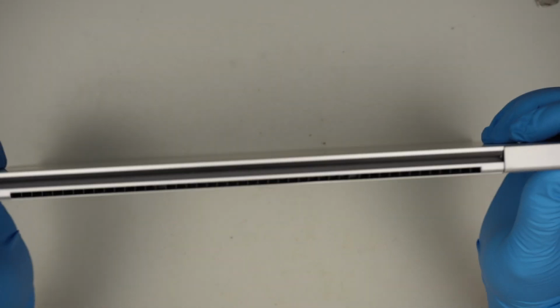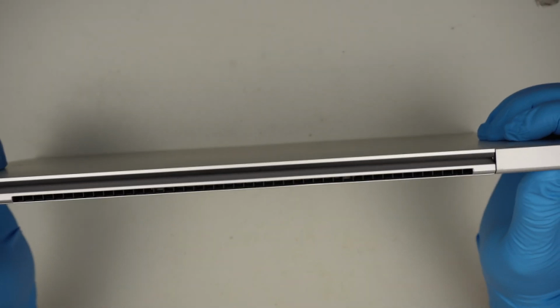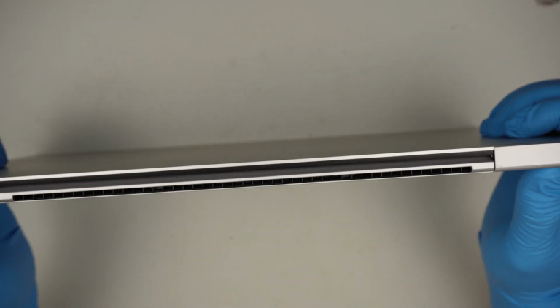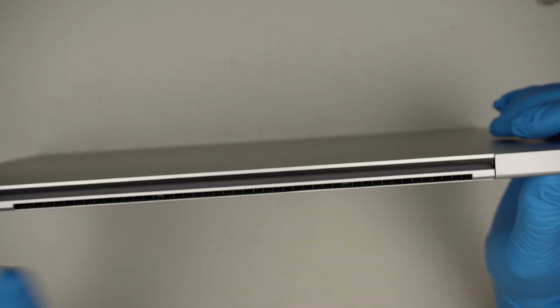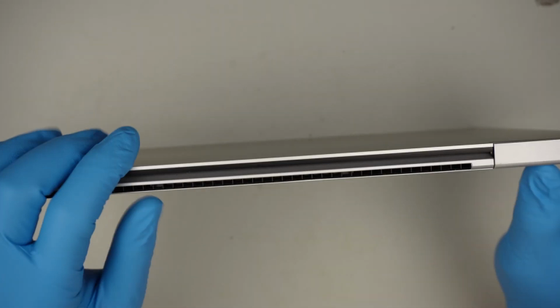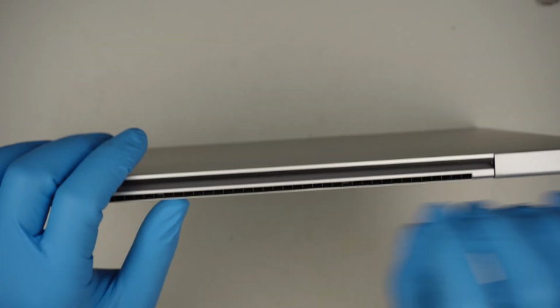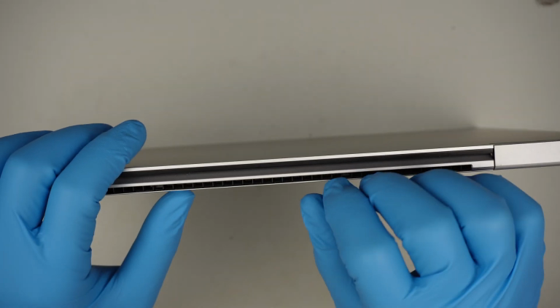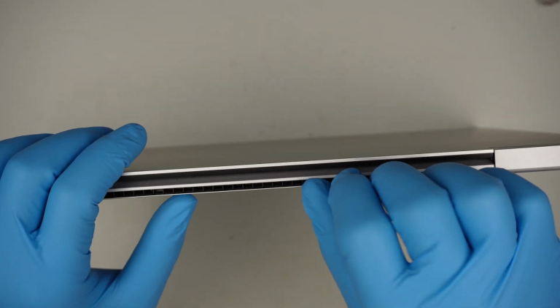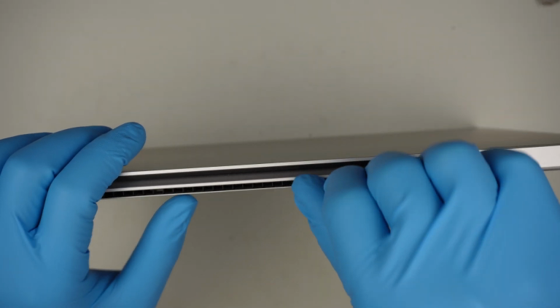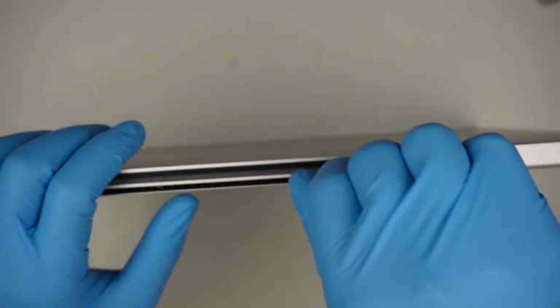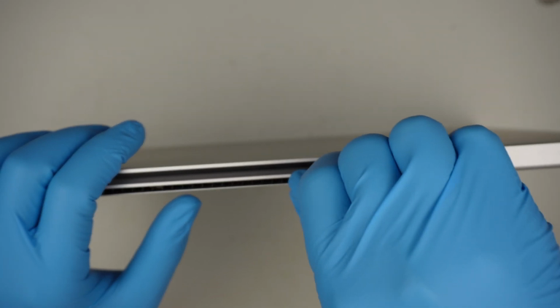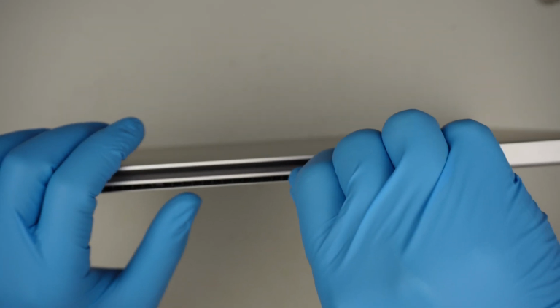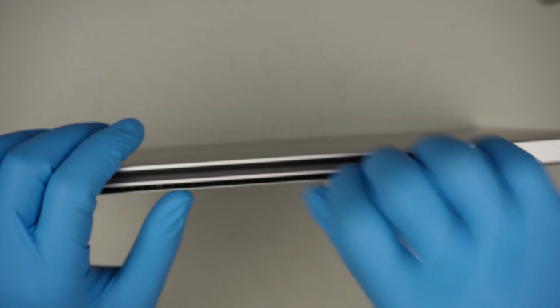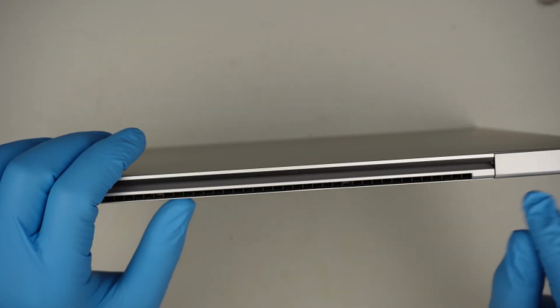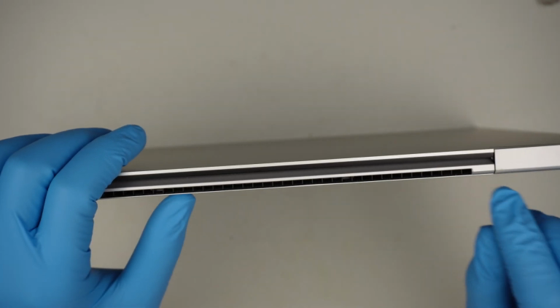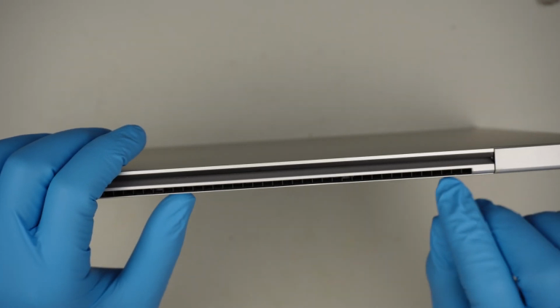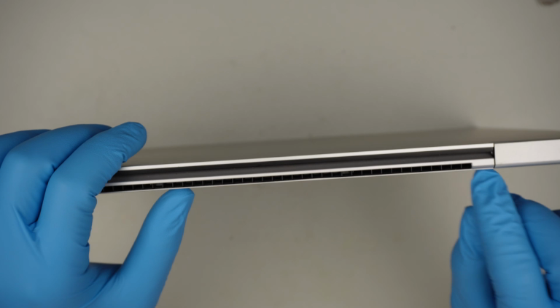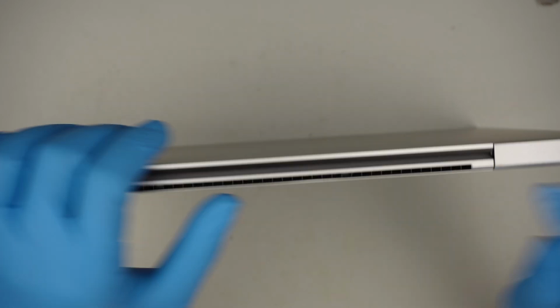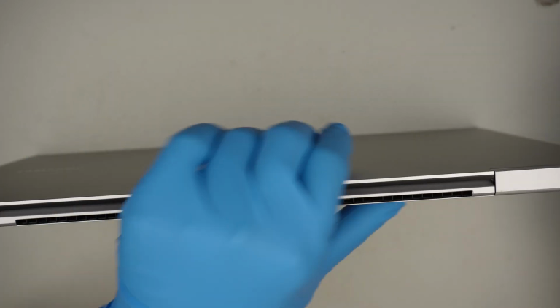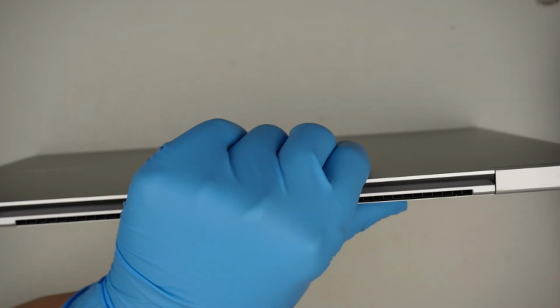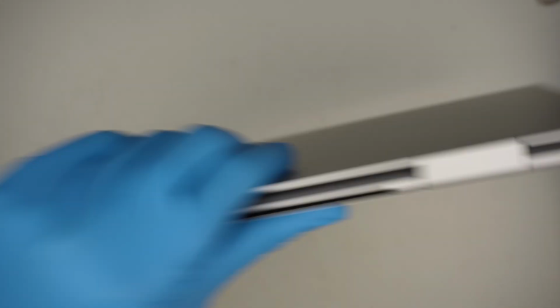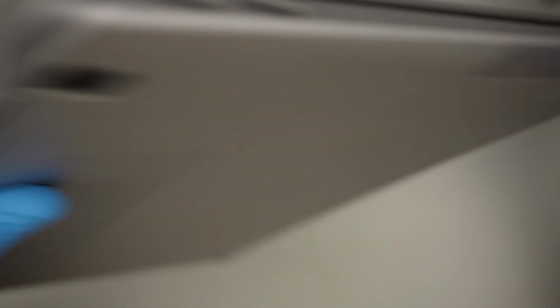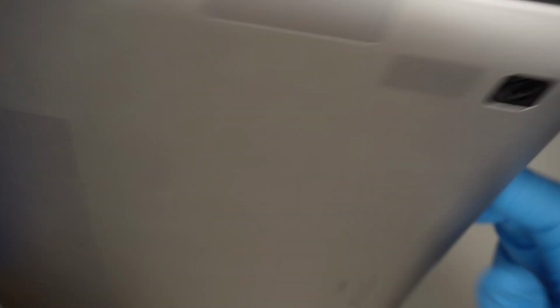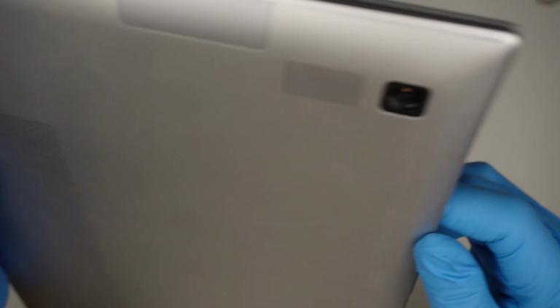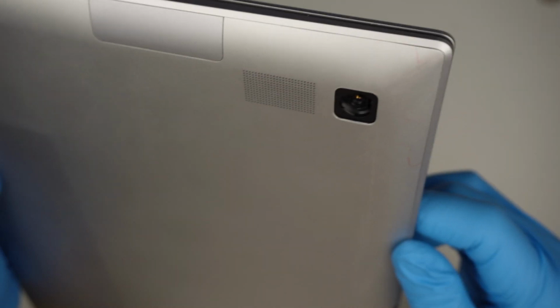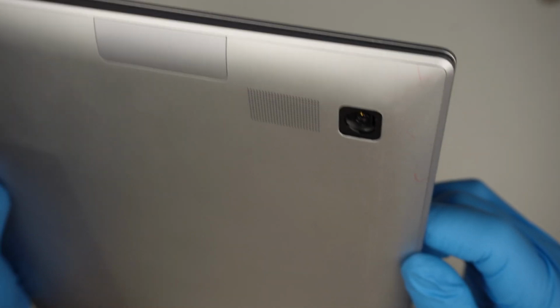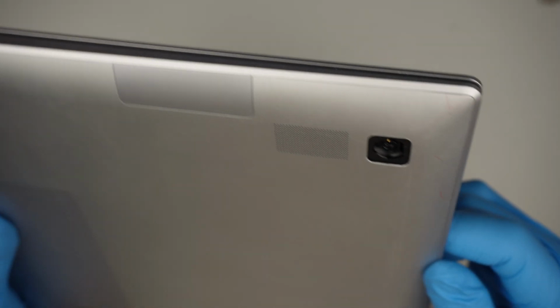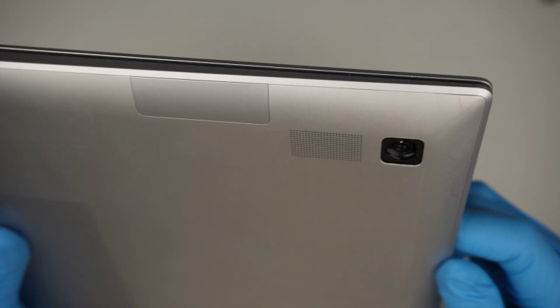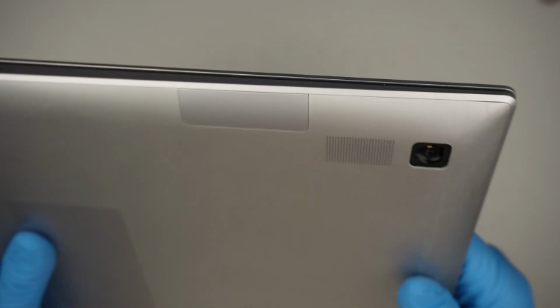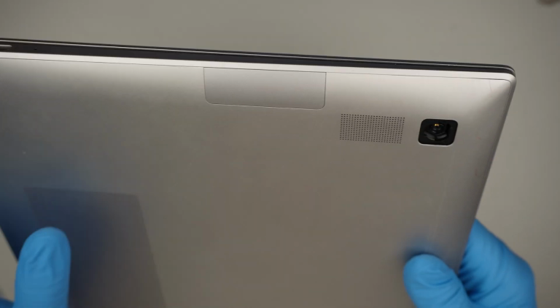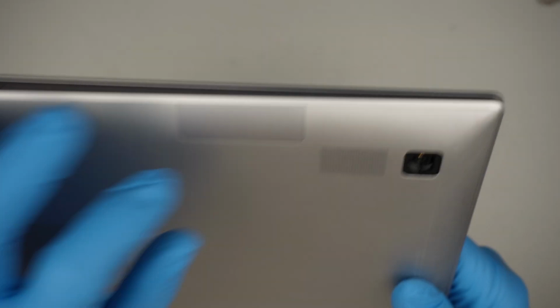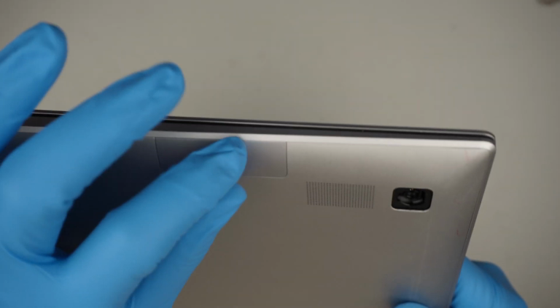Okay, the next step is to go in between that metal bracket to see if I can pry it open. Alright, let's go in.